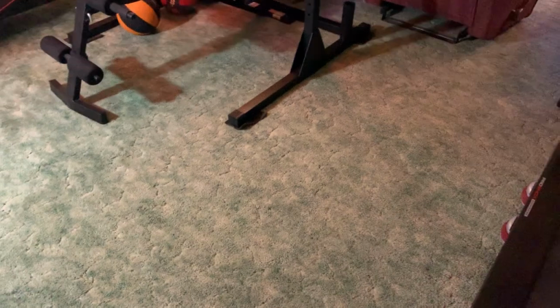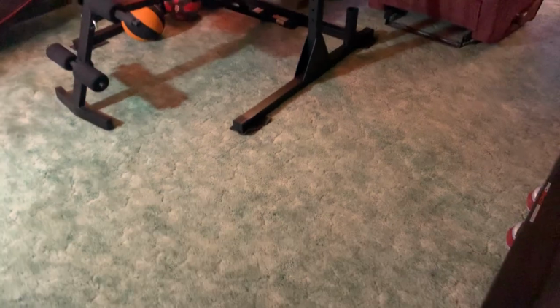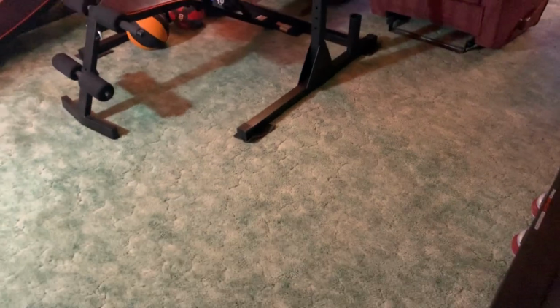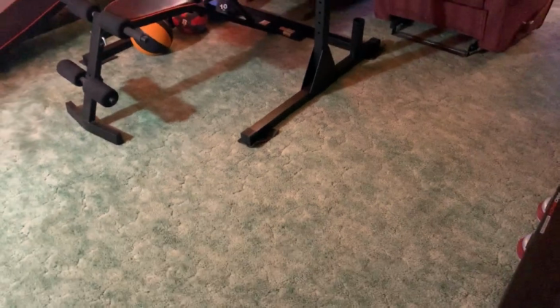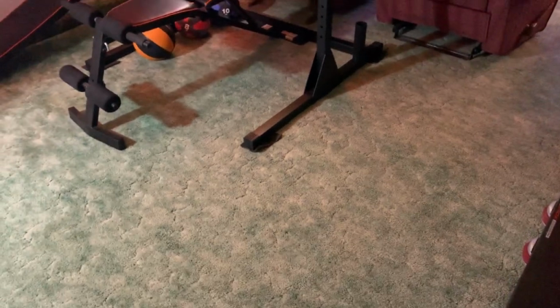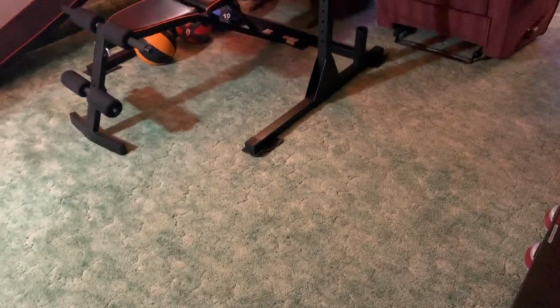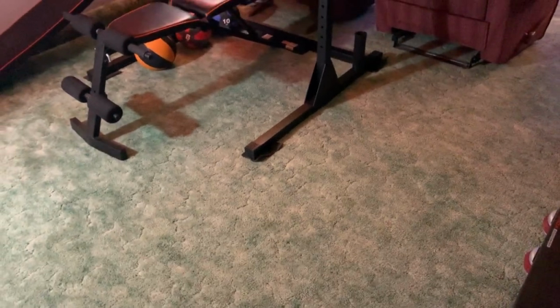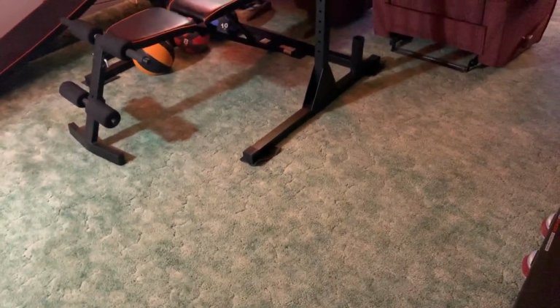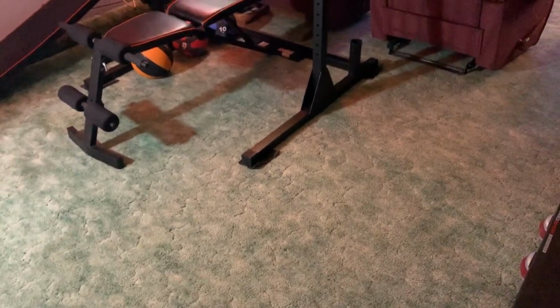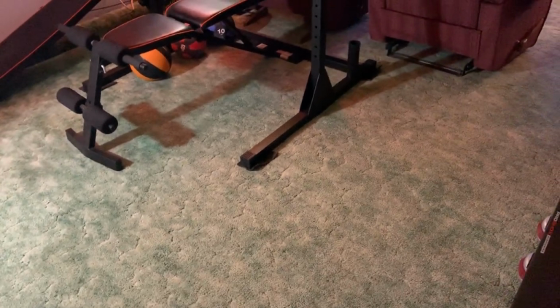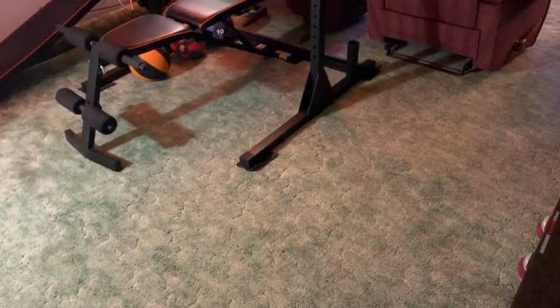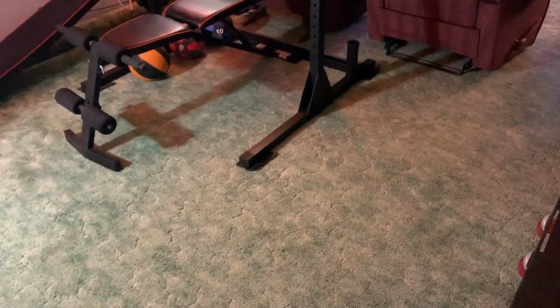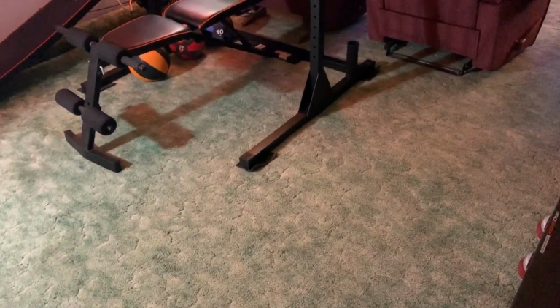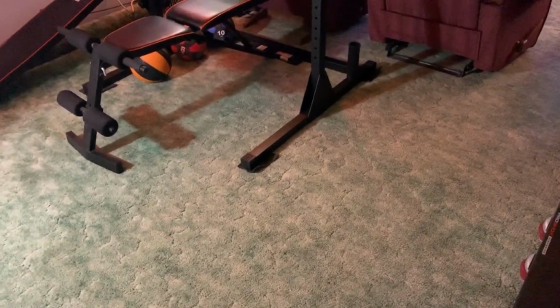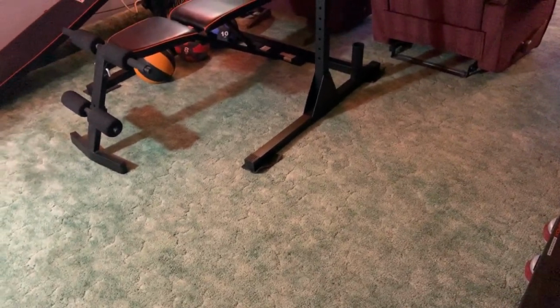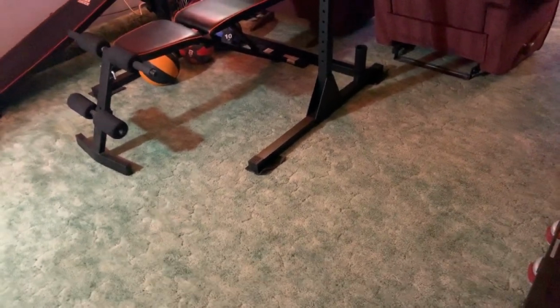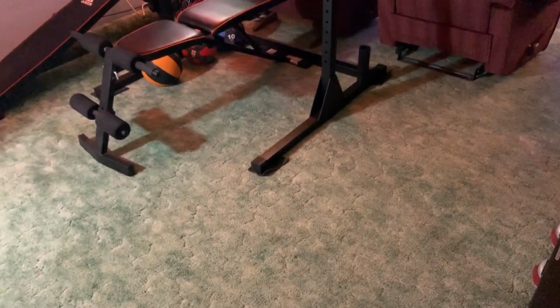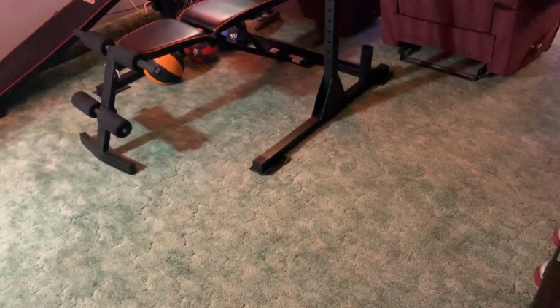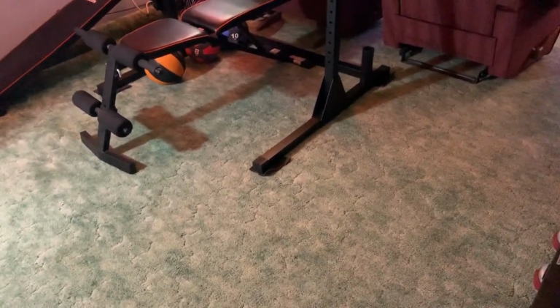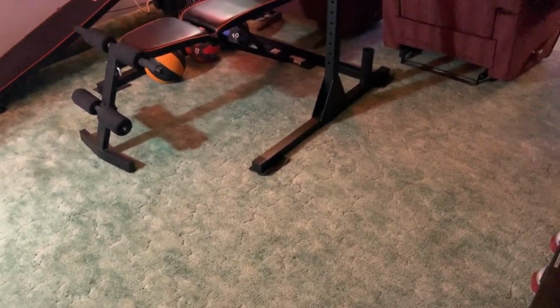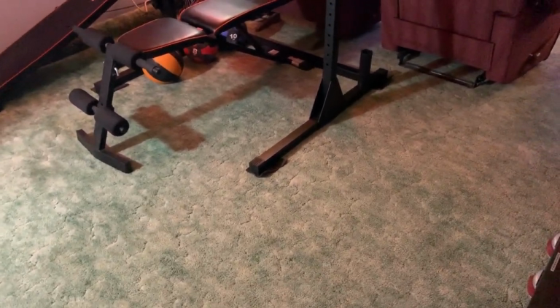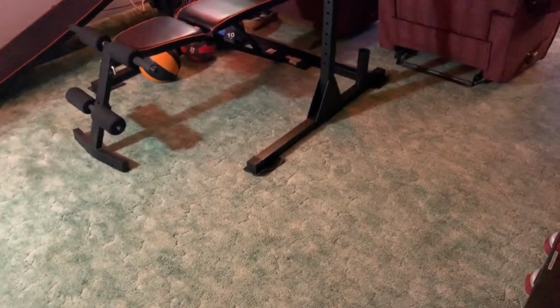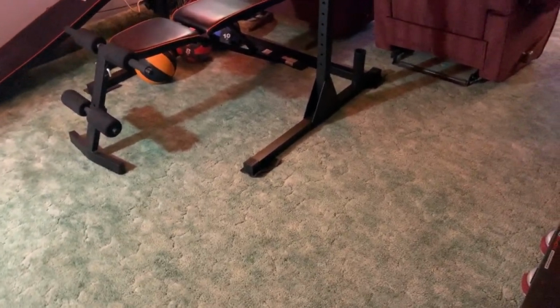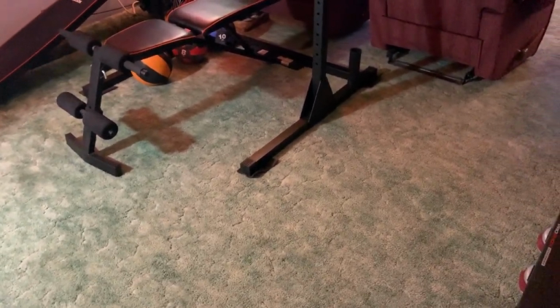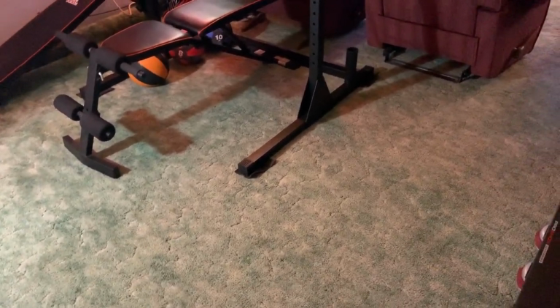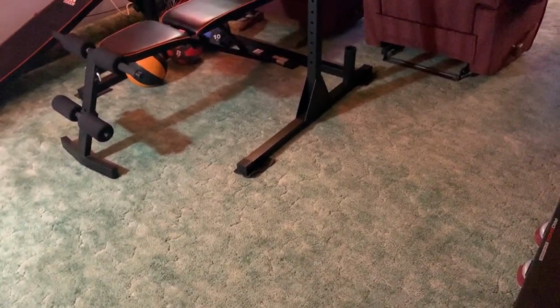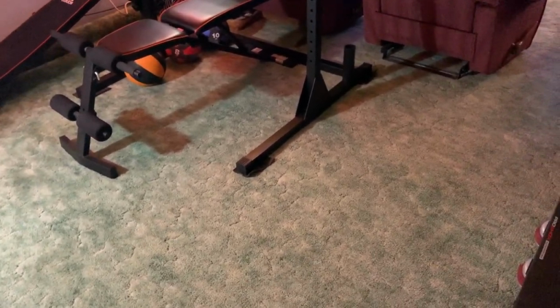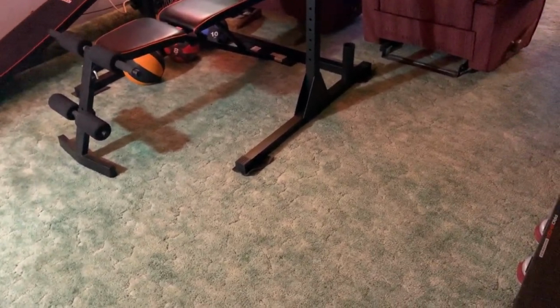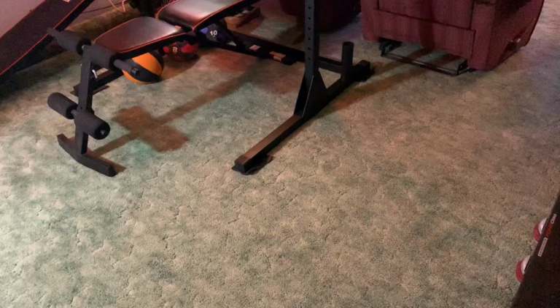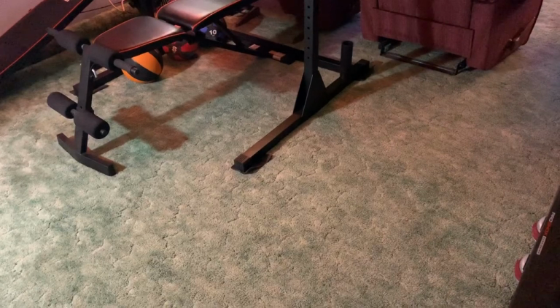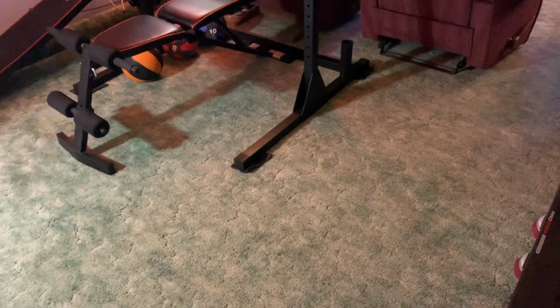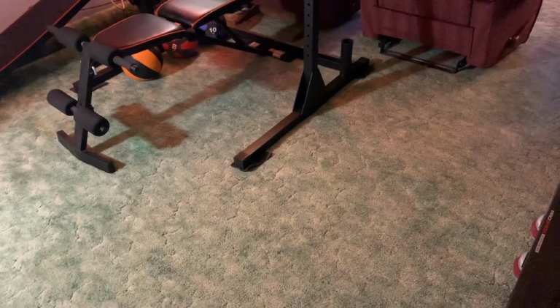All right, hey guys, welcome to Home Theater on a Budget. Today I'm going to show you Sherwin Vega style home theater.